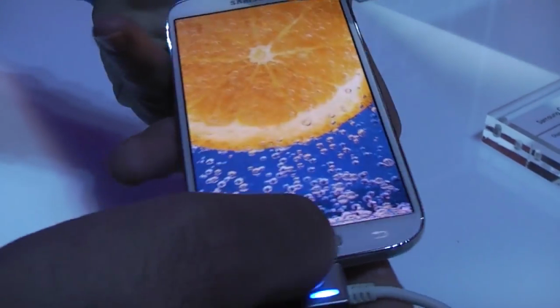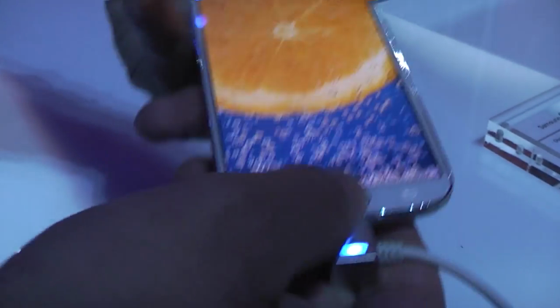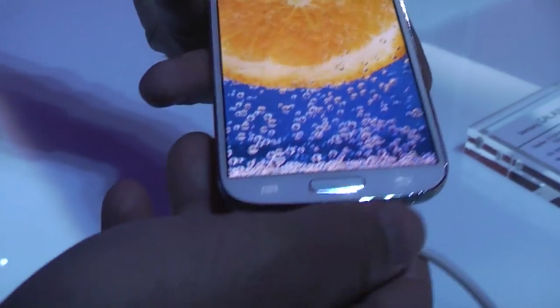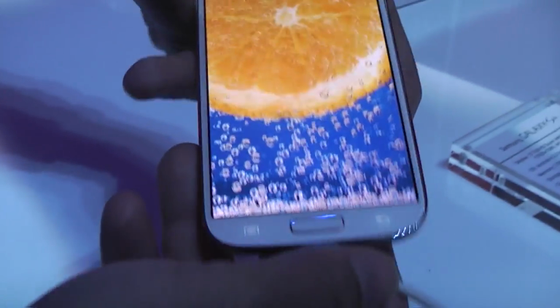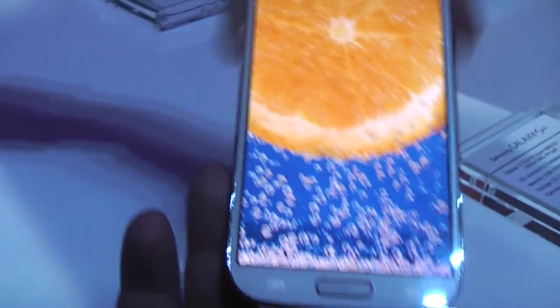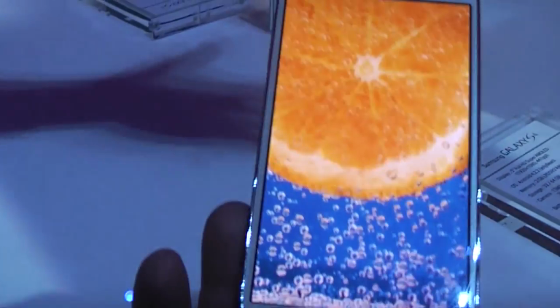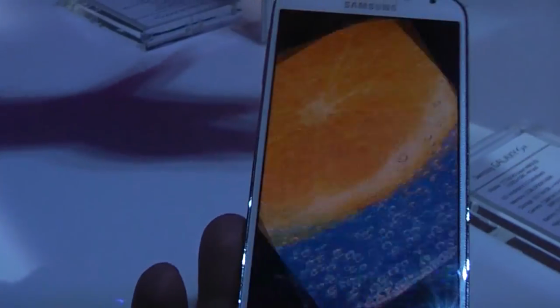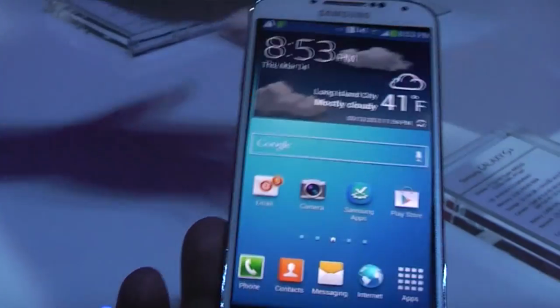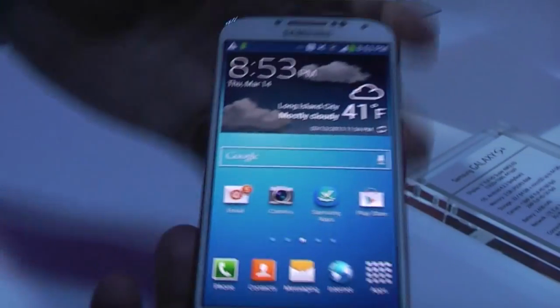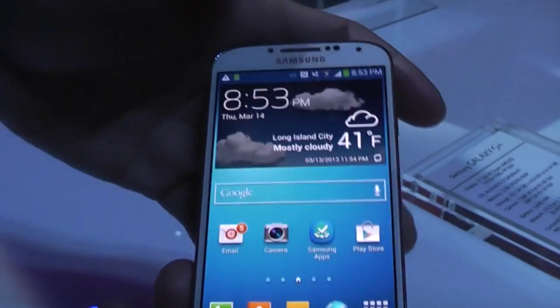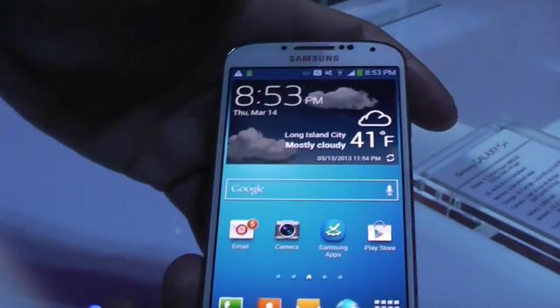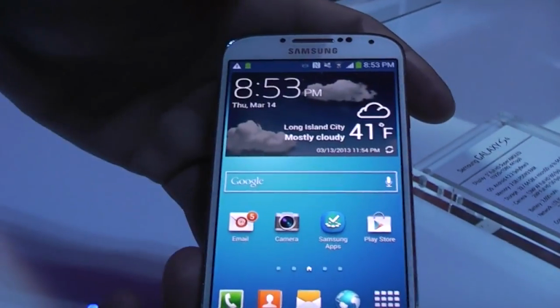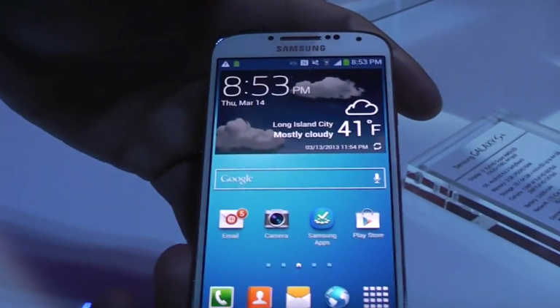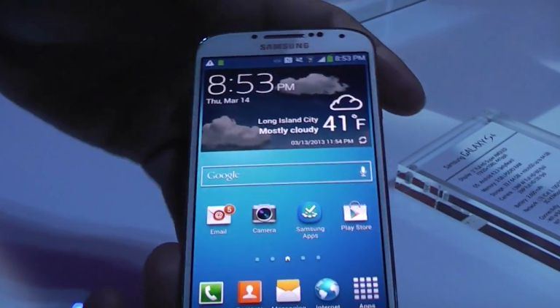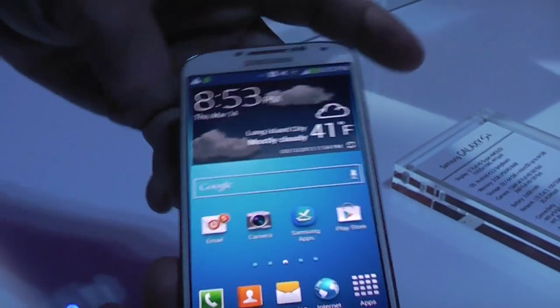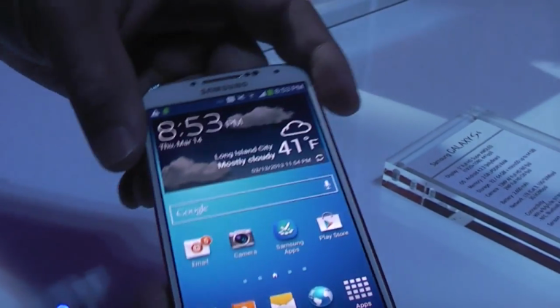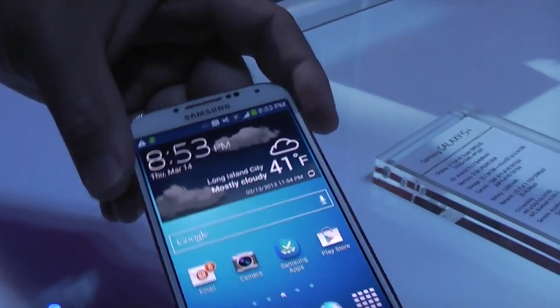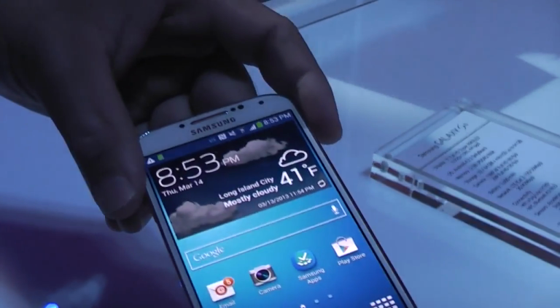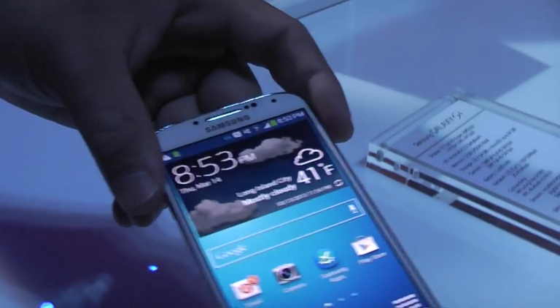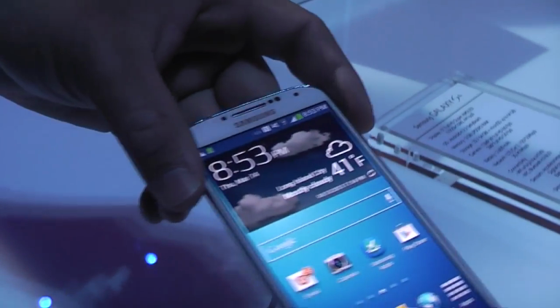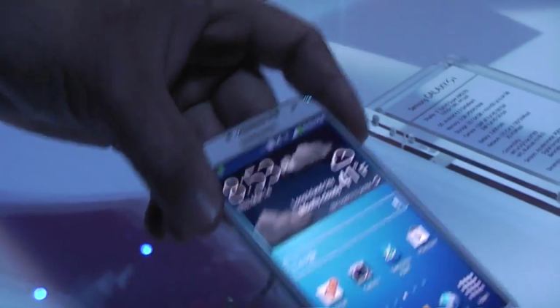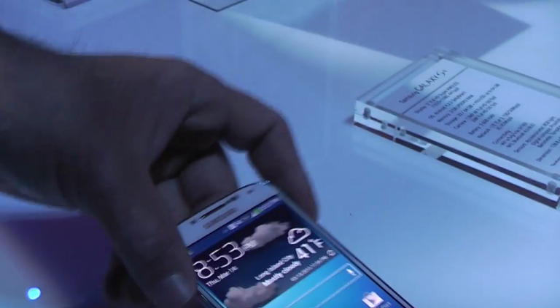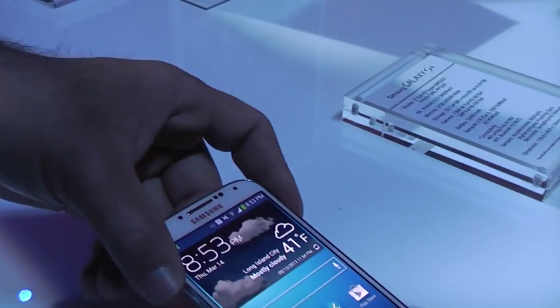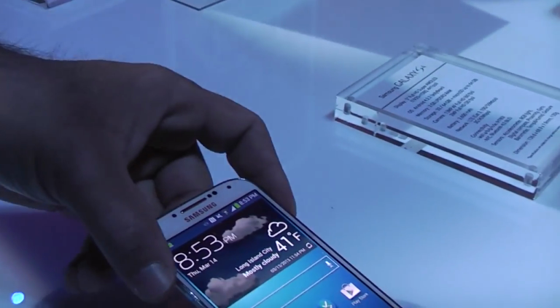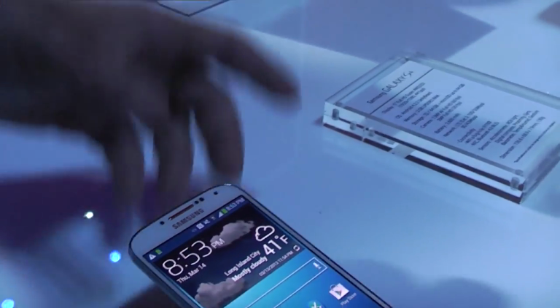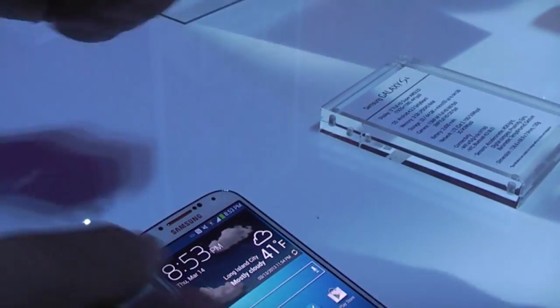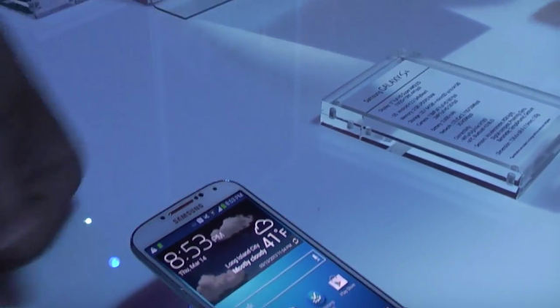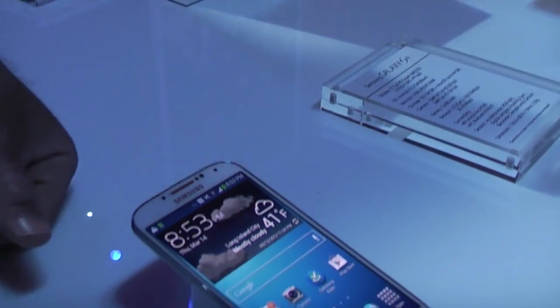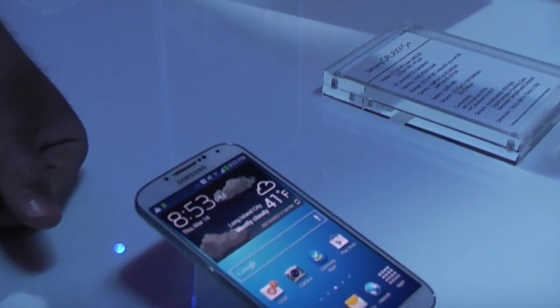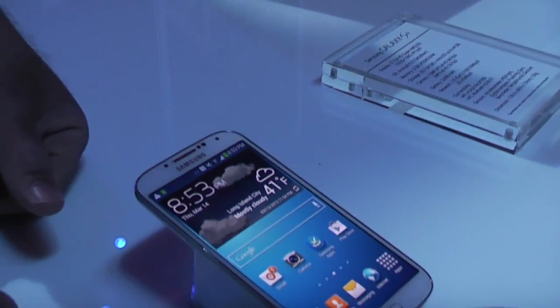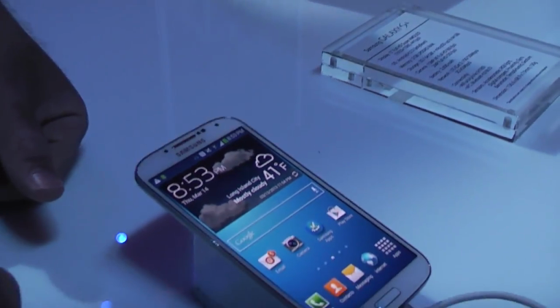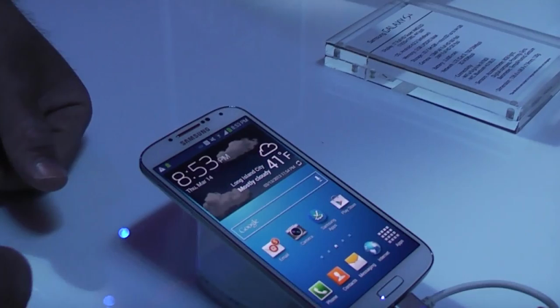This is the Galaxy S4. I hope you enjoyed it — get it as soon as it releases.